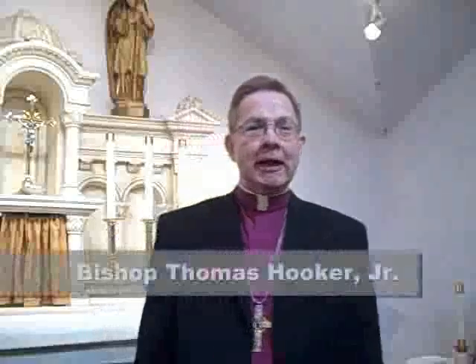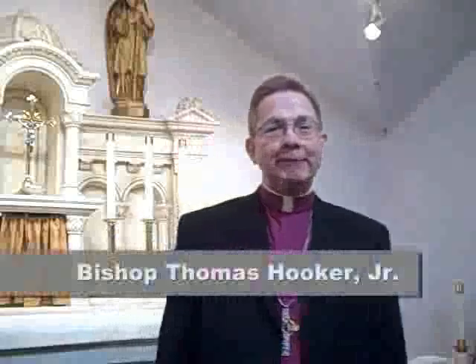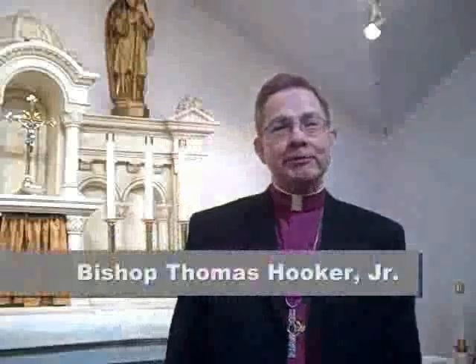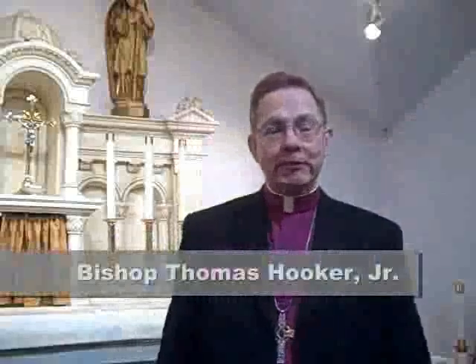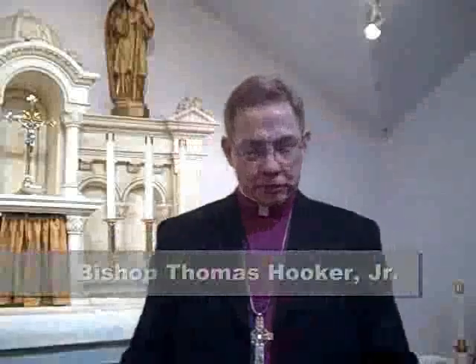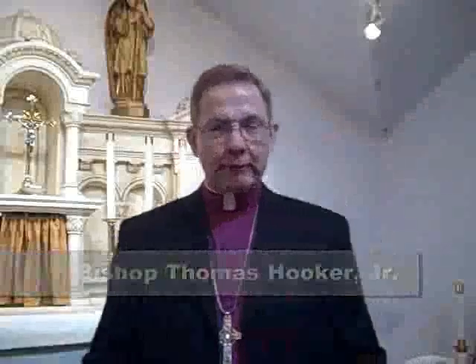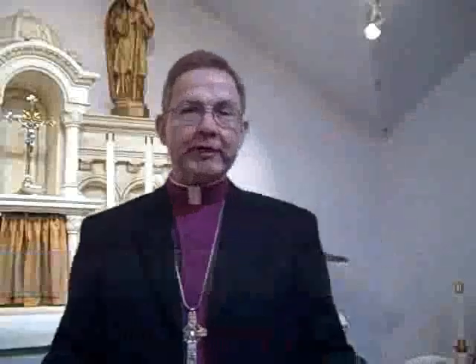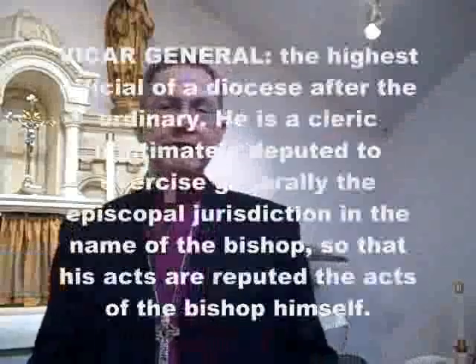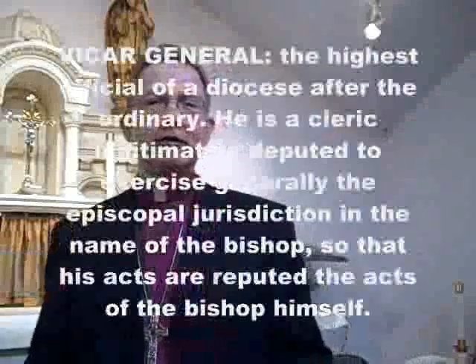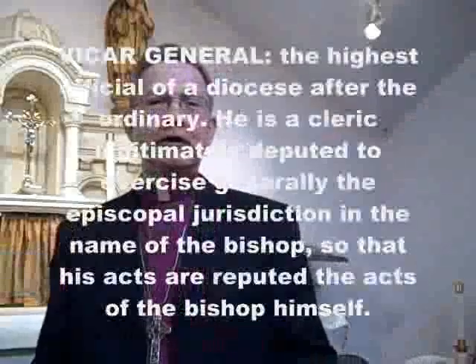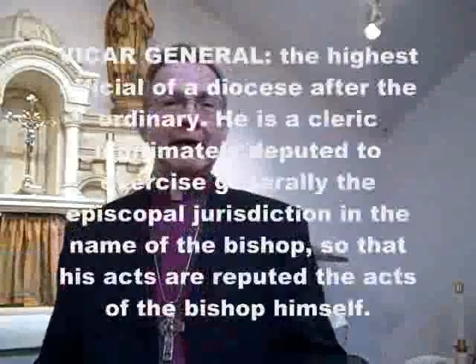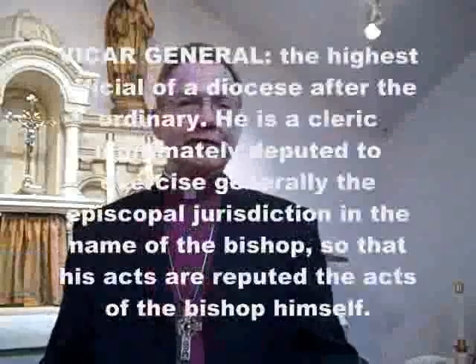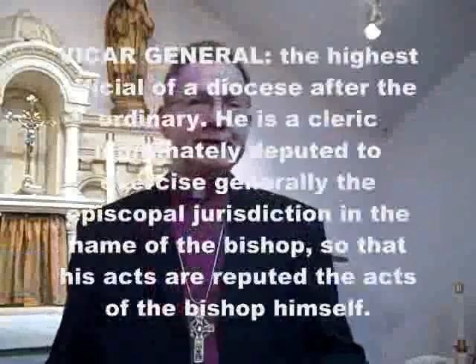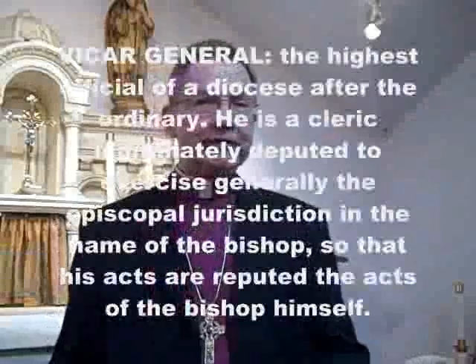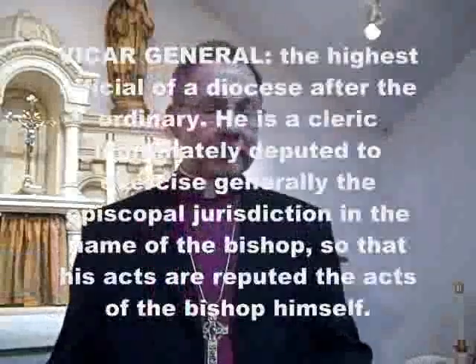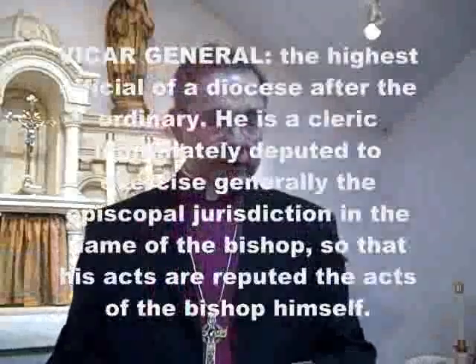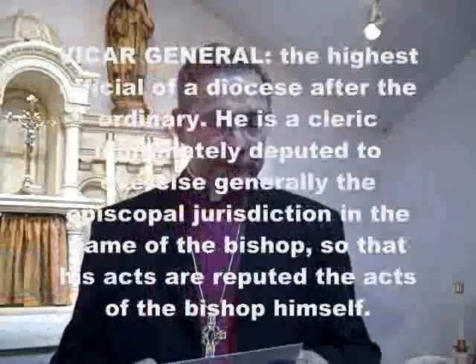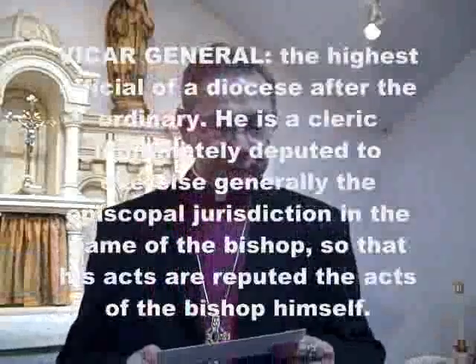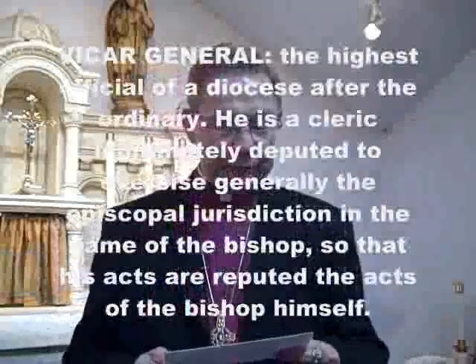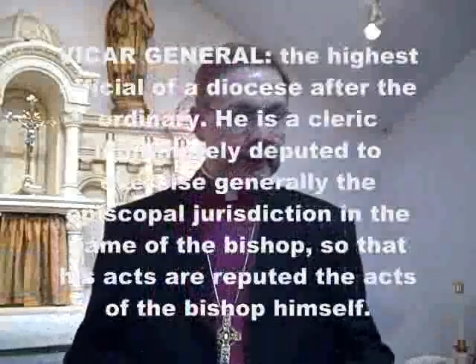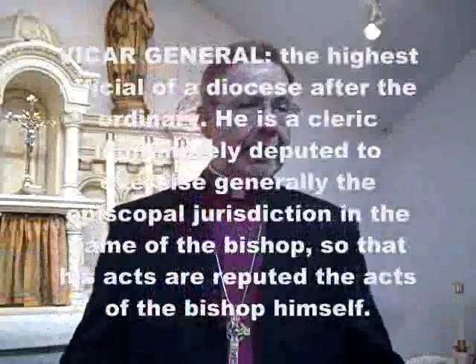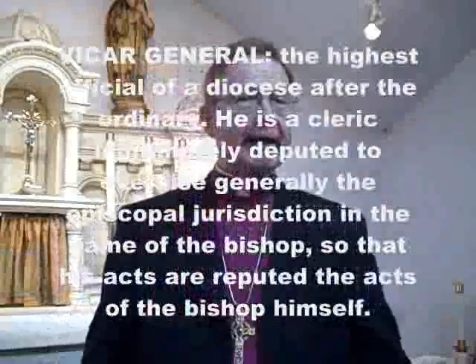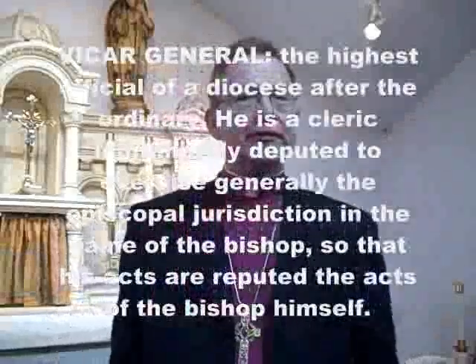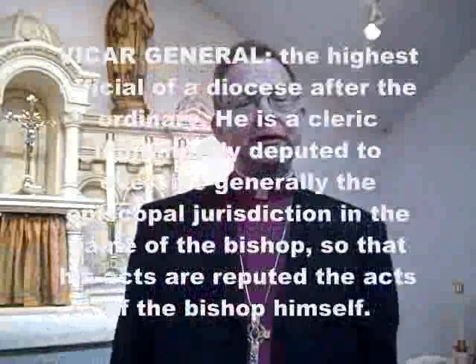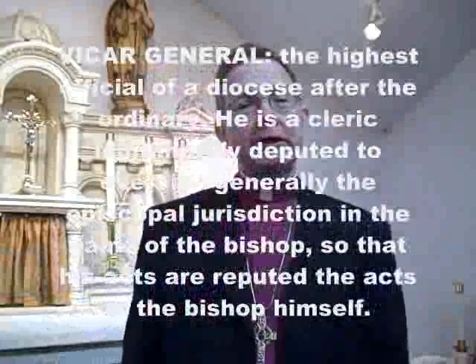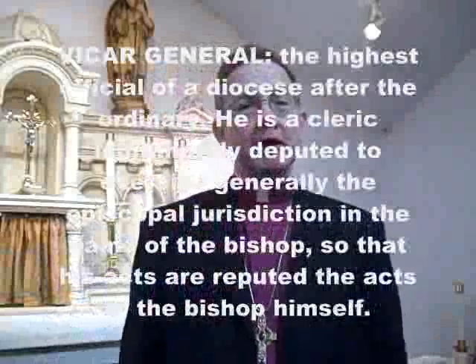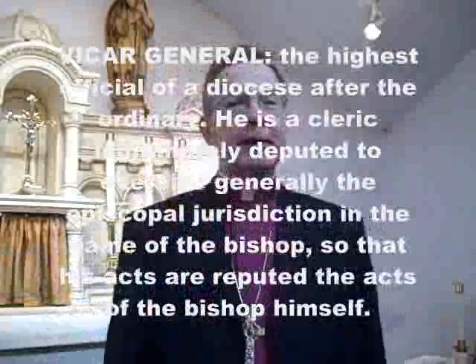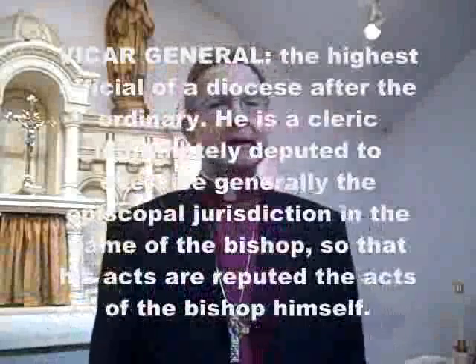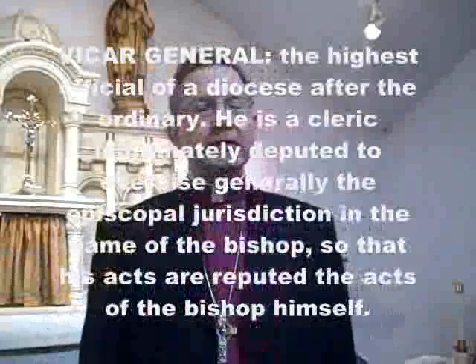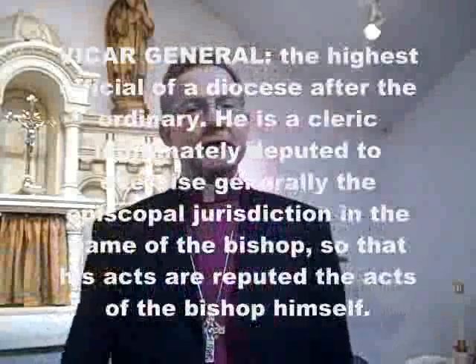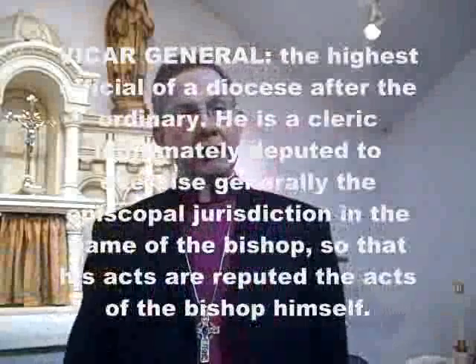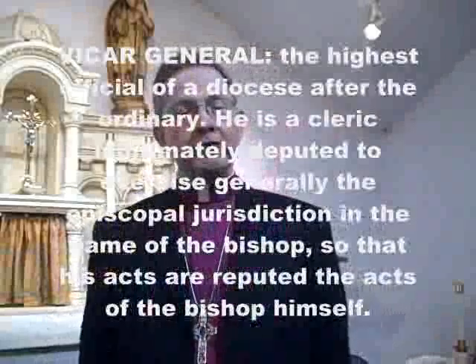I'm Bishop Thomas Hooker, the Vicar General for the Diocese of Texas under Bishop Wynn. The first thing we're going to talk about is collars.